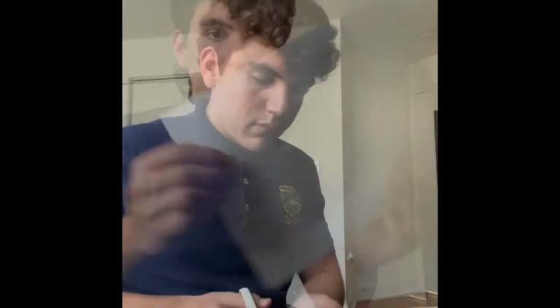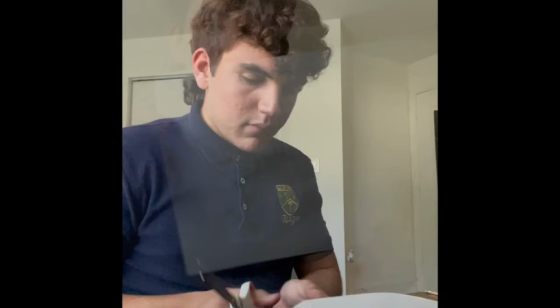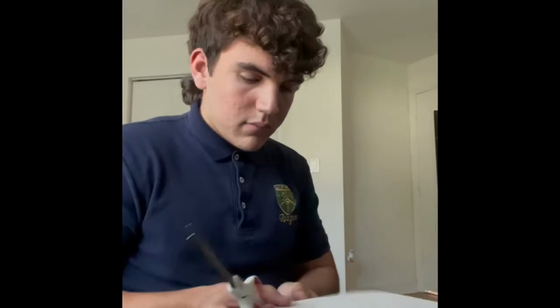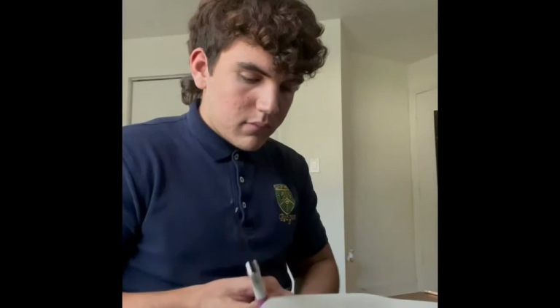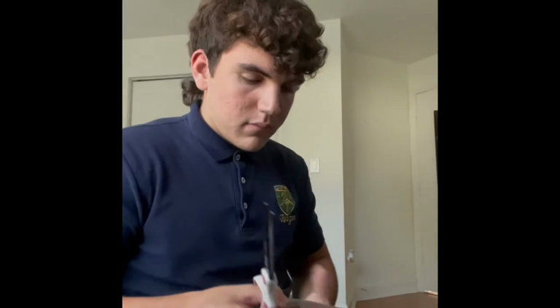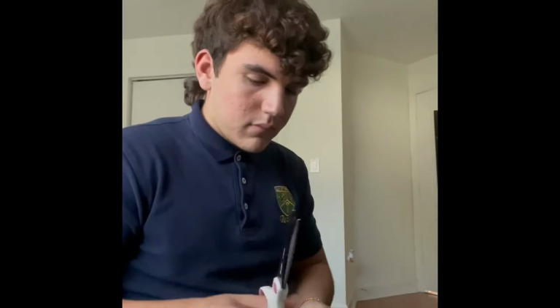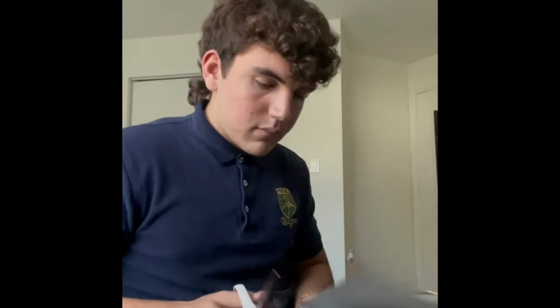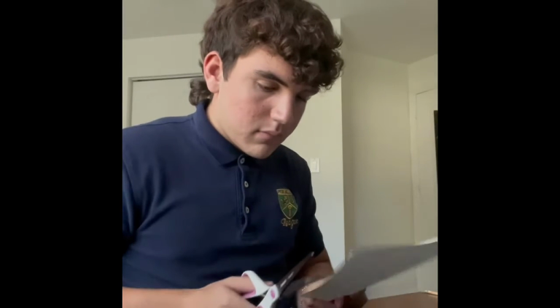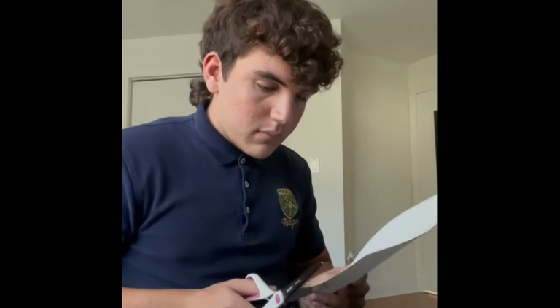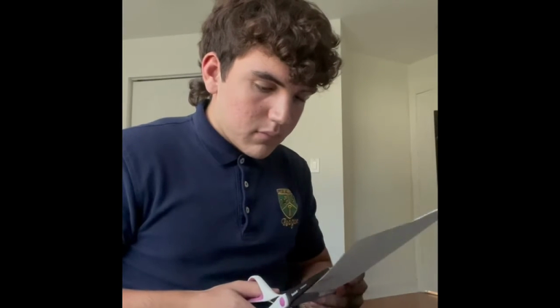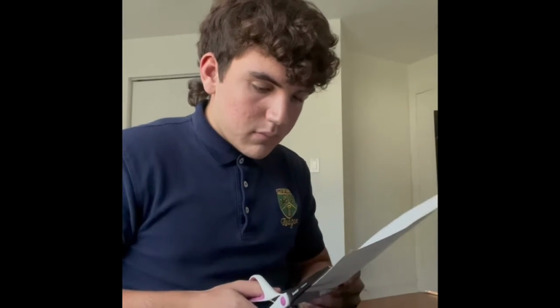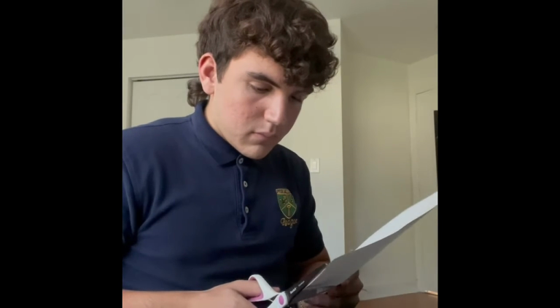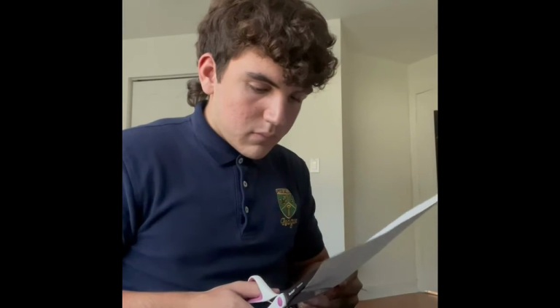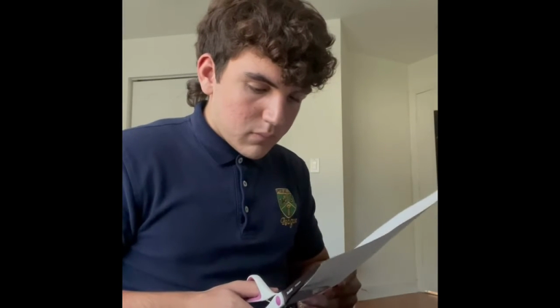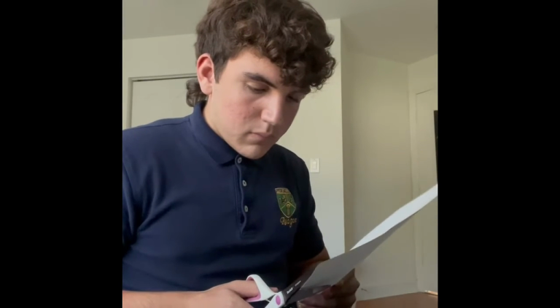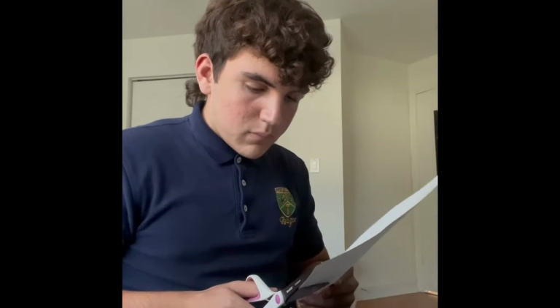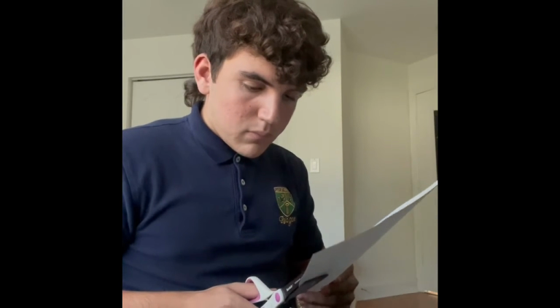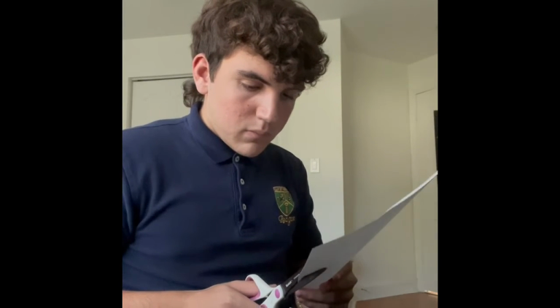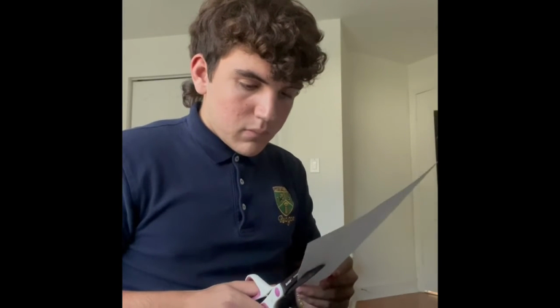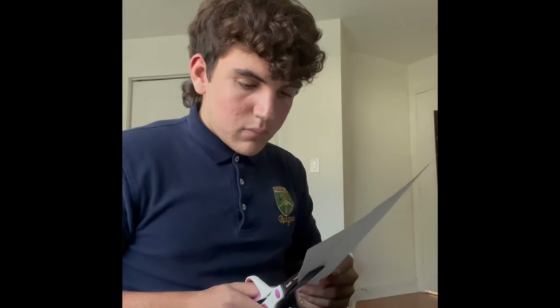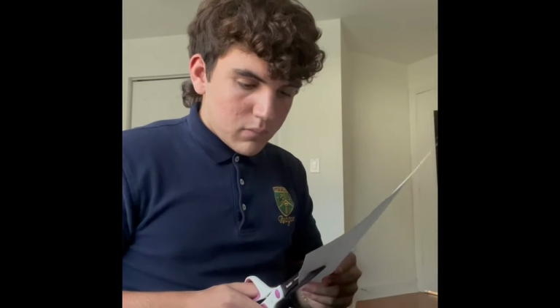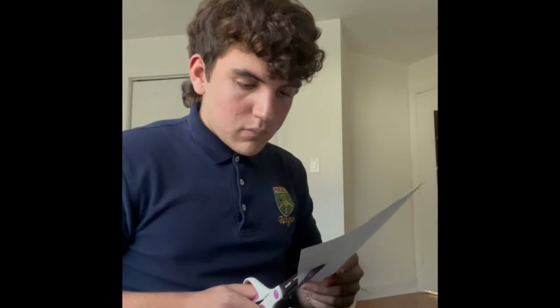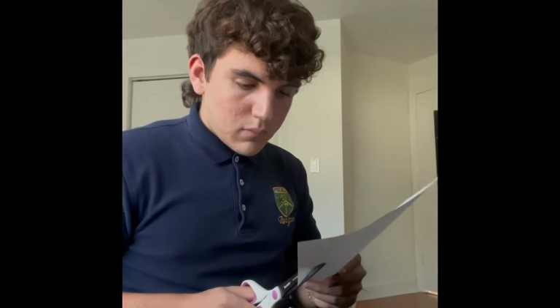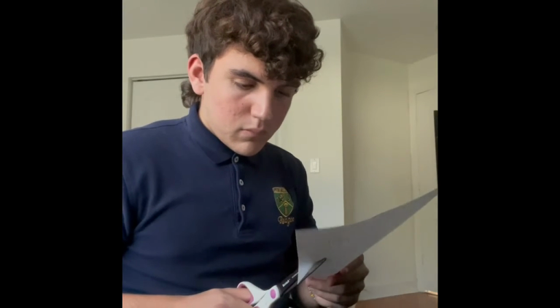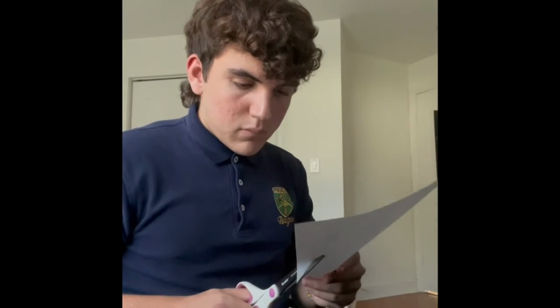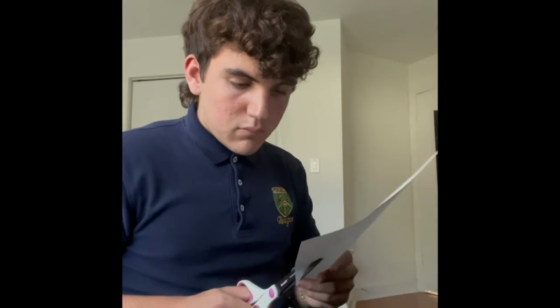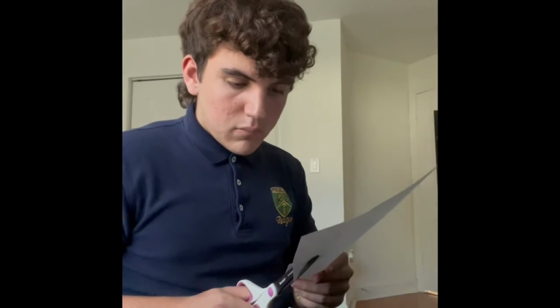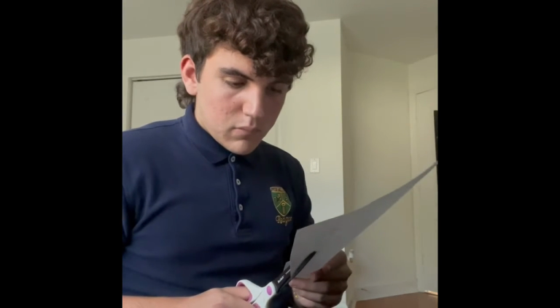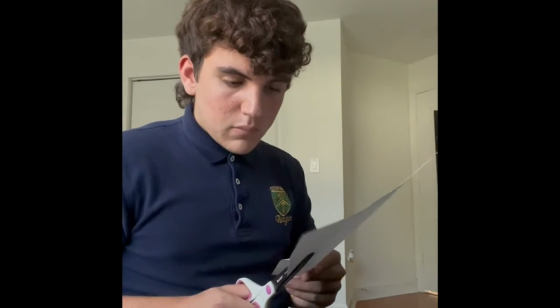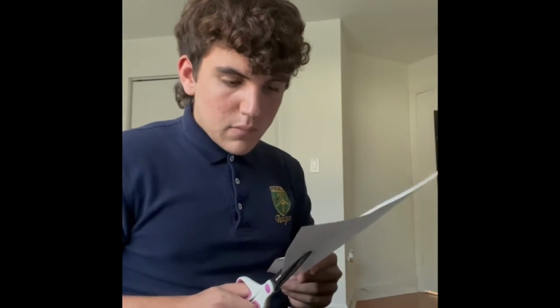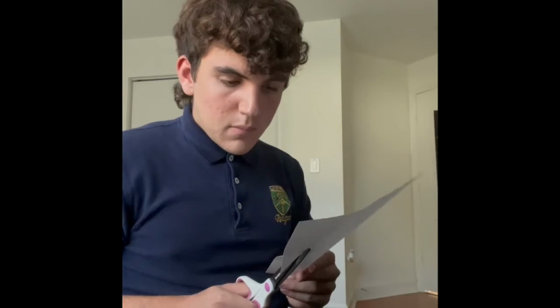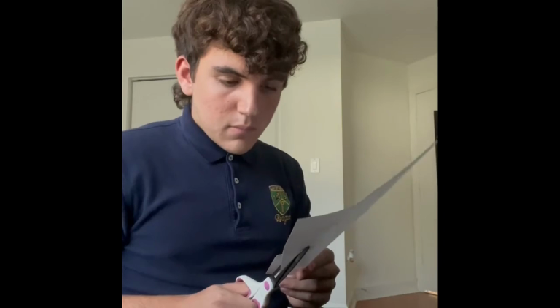After you finish tracing it, cut the outline of your hand so it's alone from the sheet of paper.